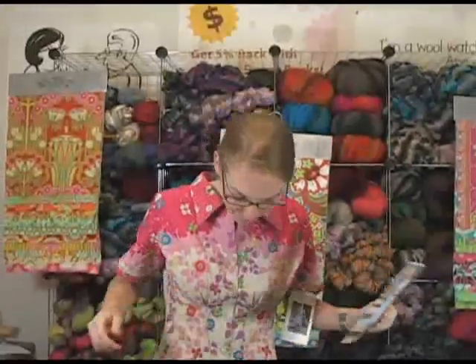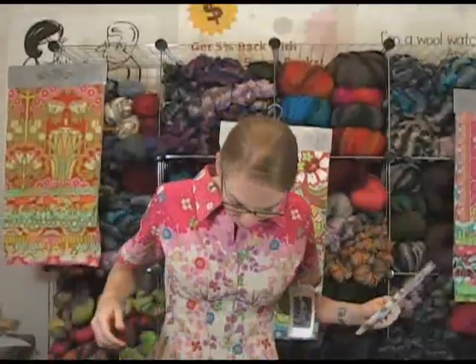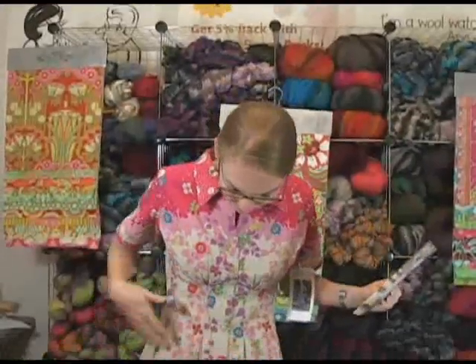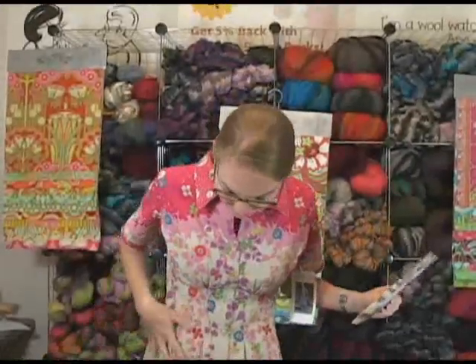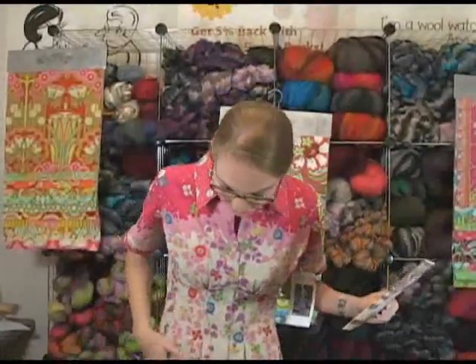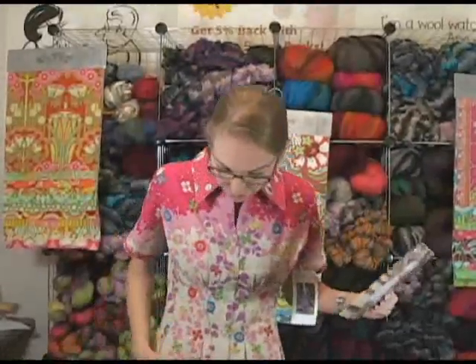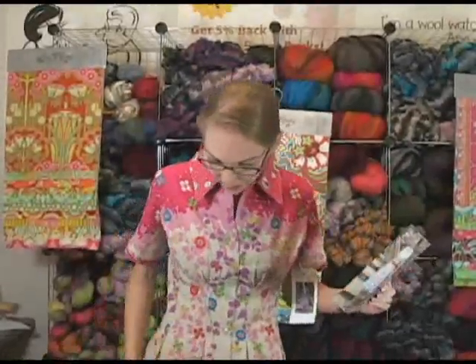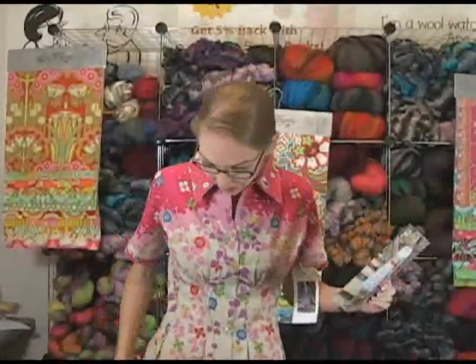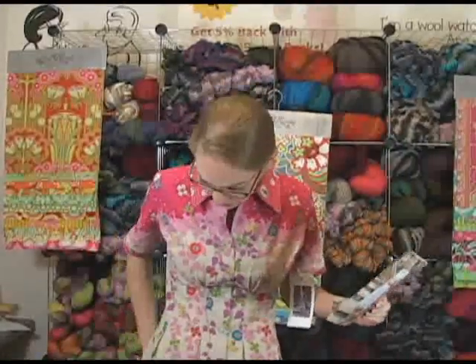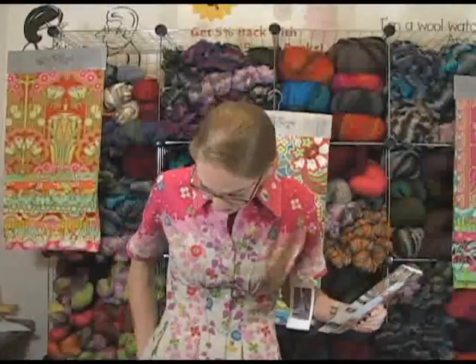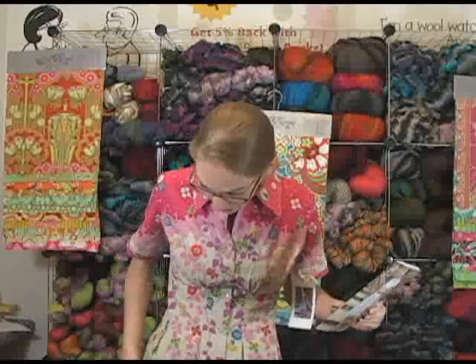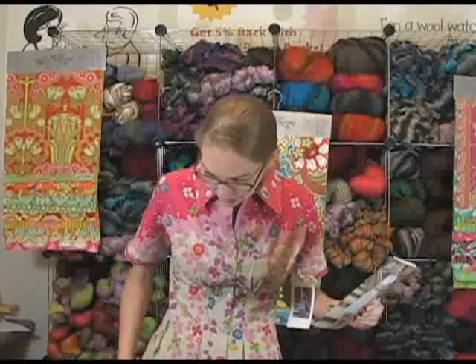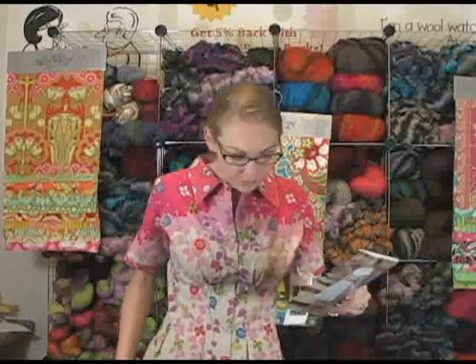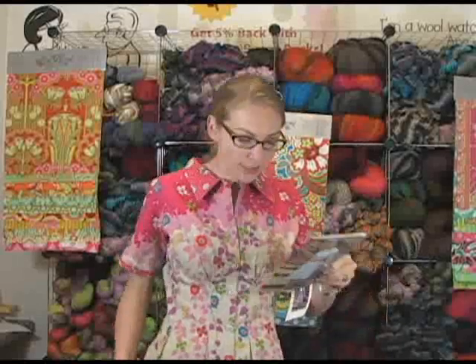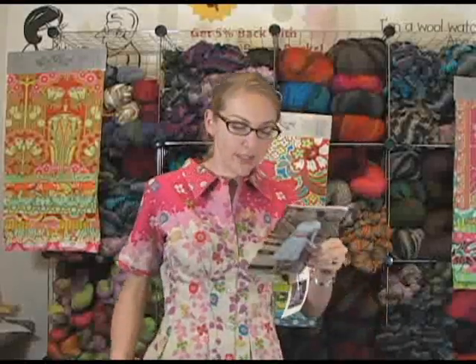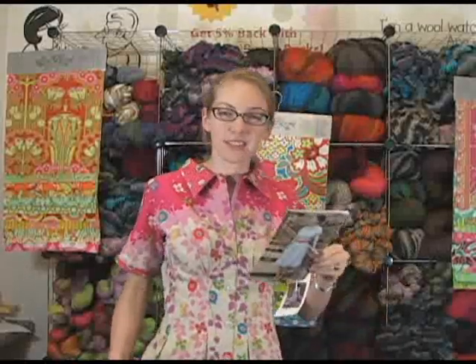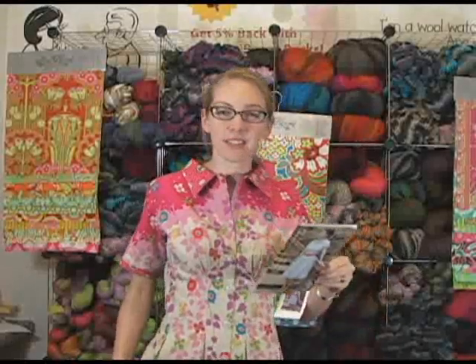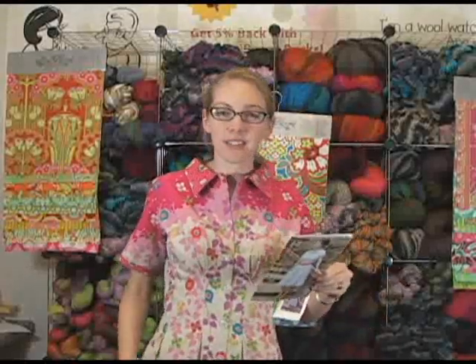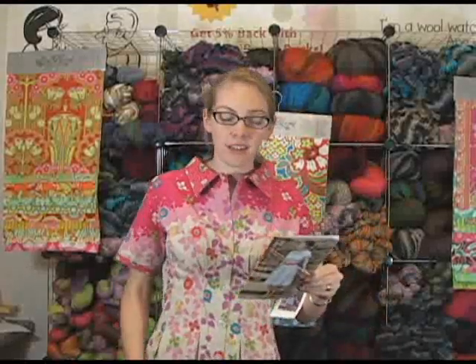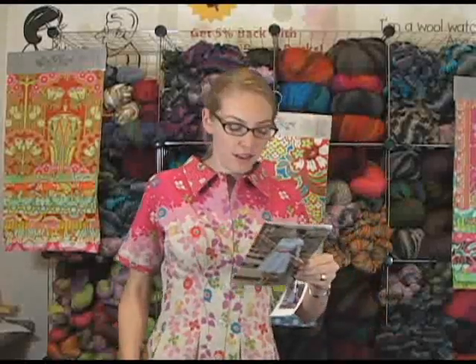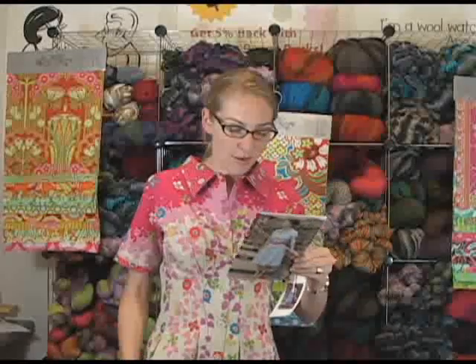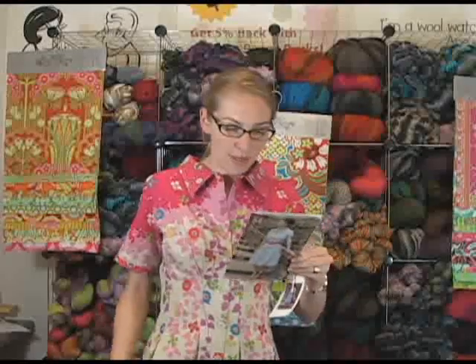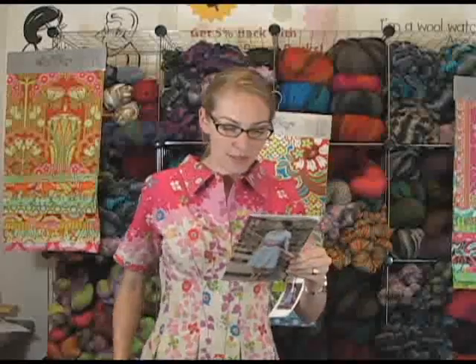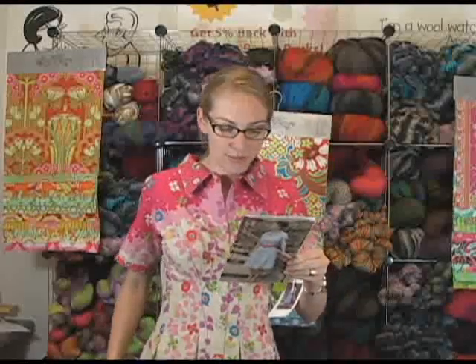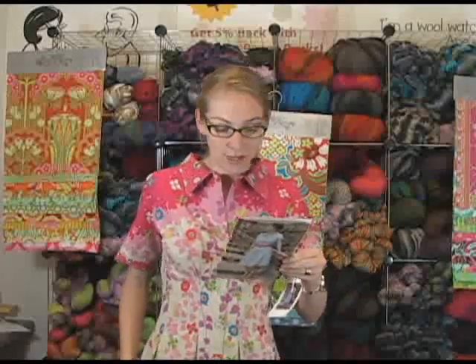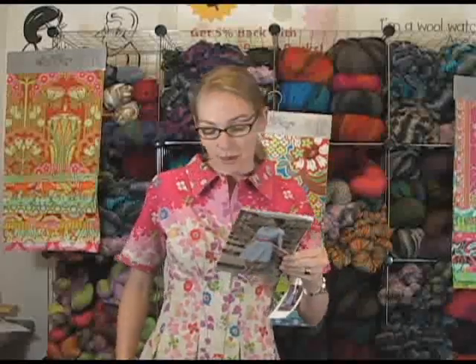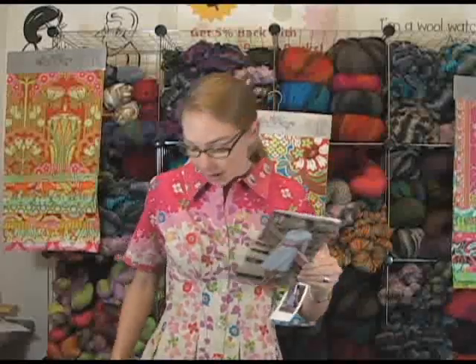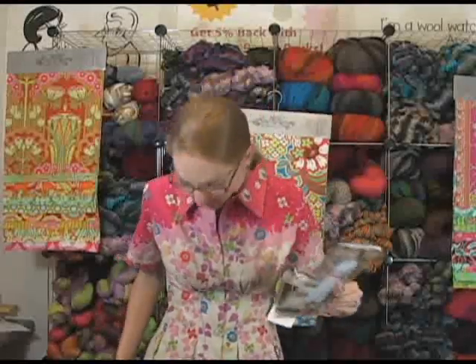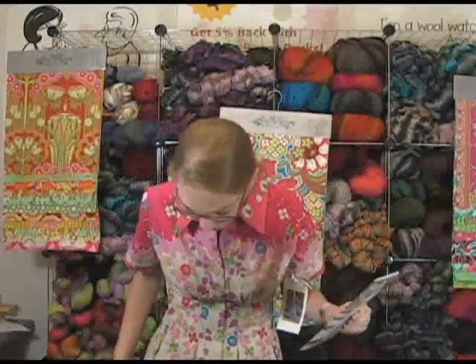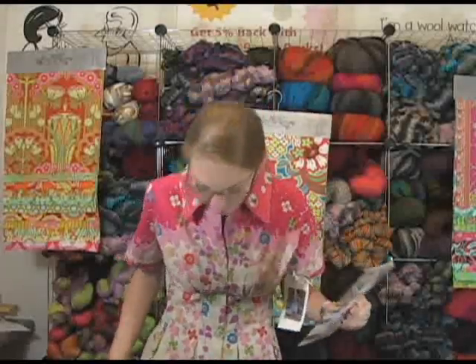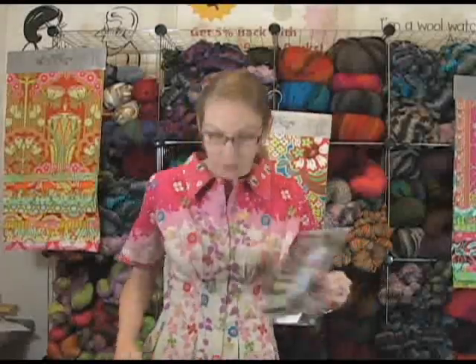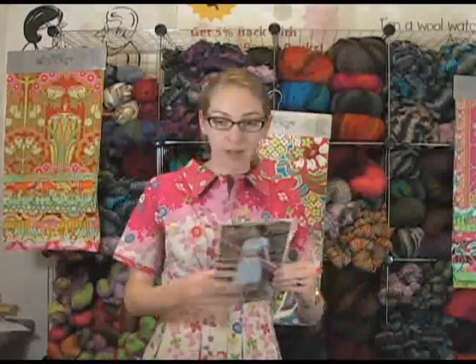This fabric is like a linen-y — linen? Anyway, I love it. It's really, really pretty.